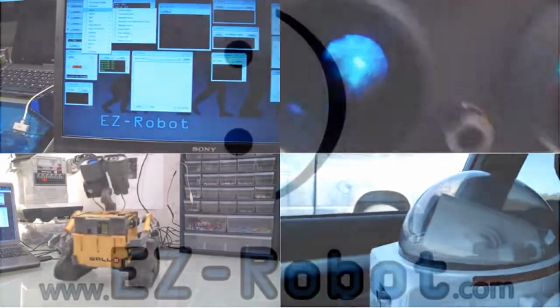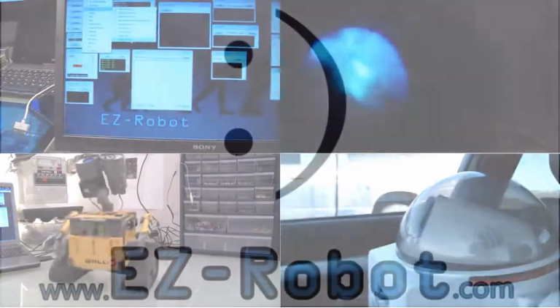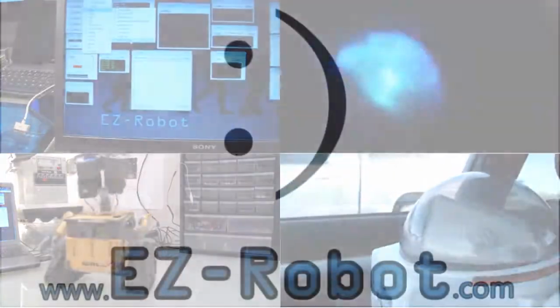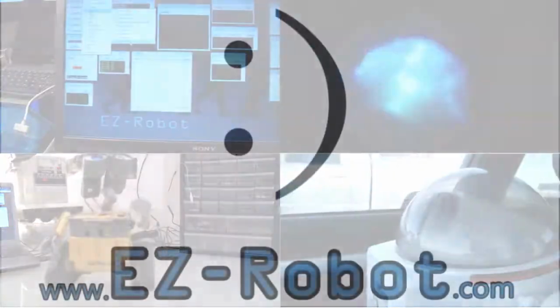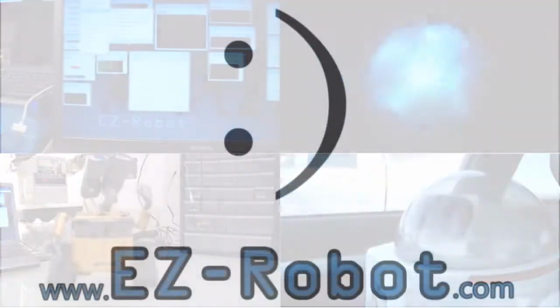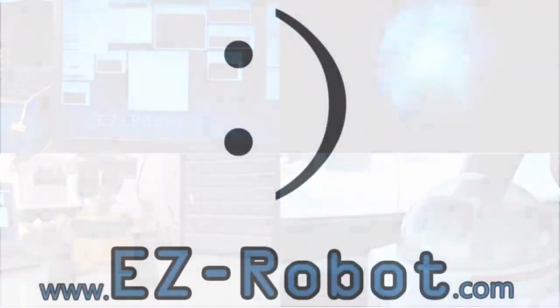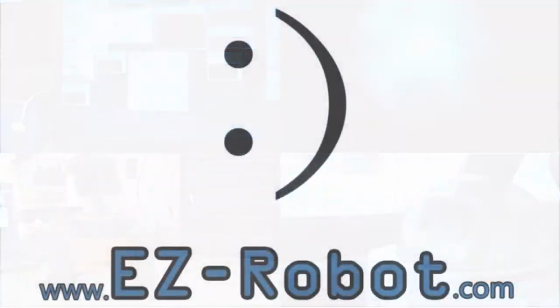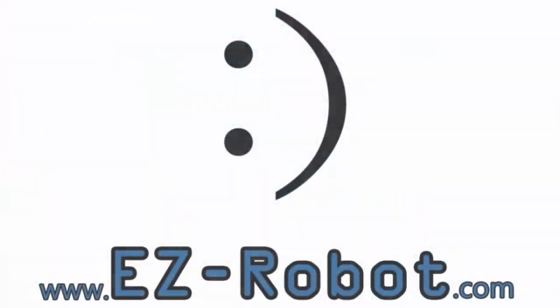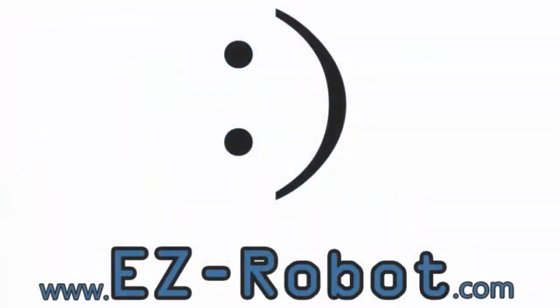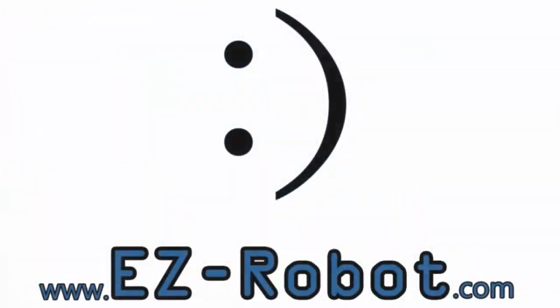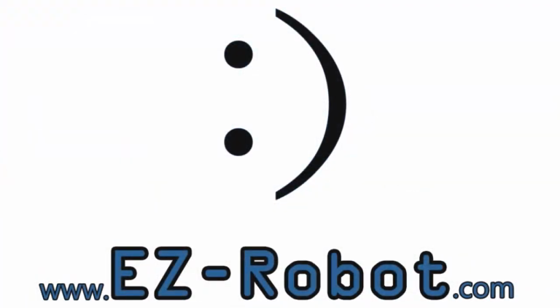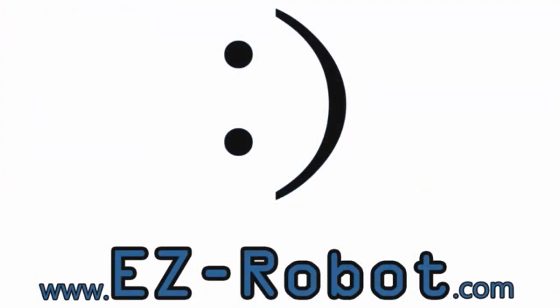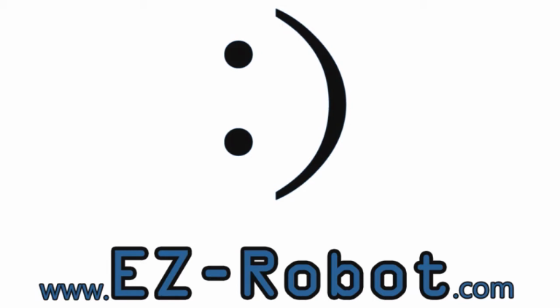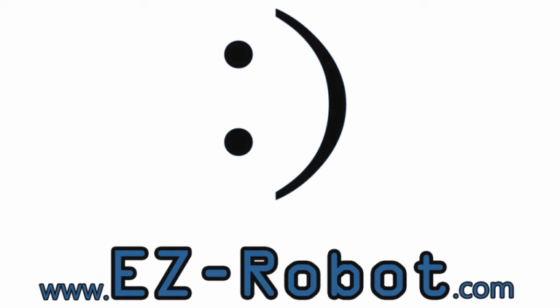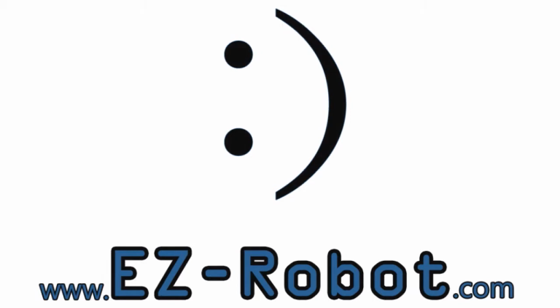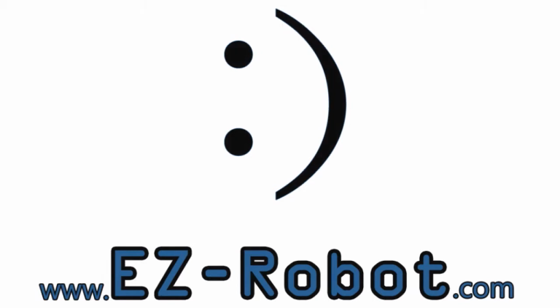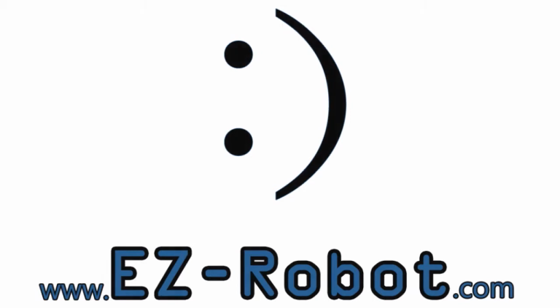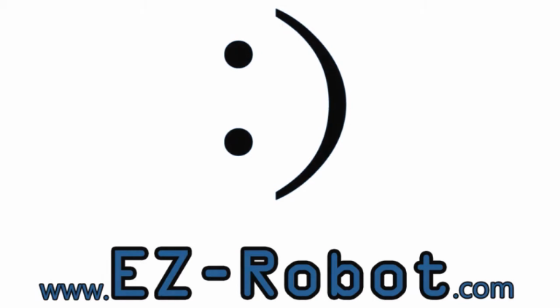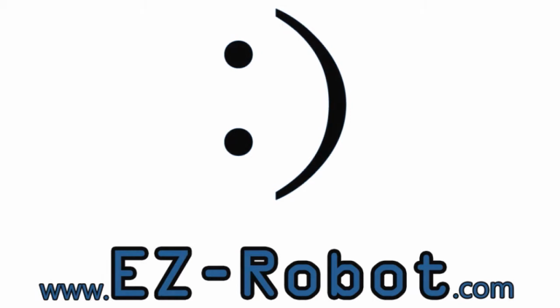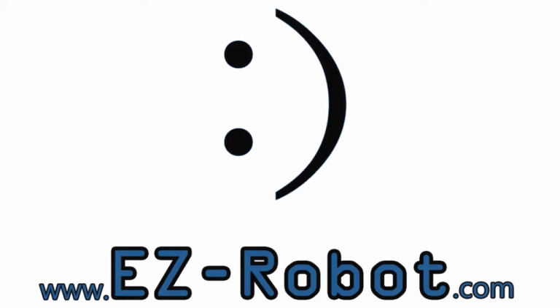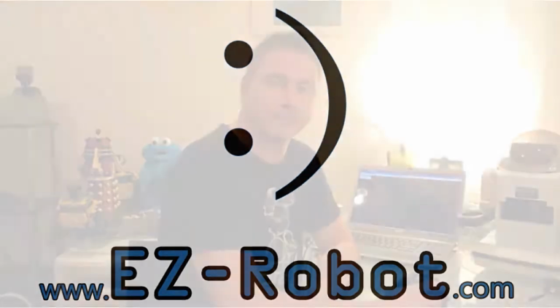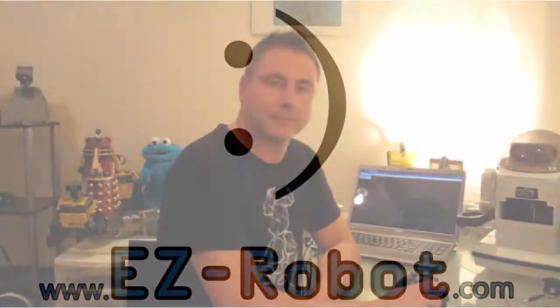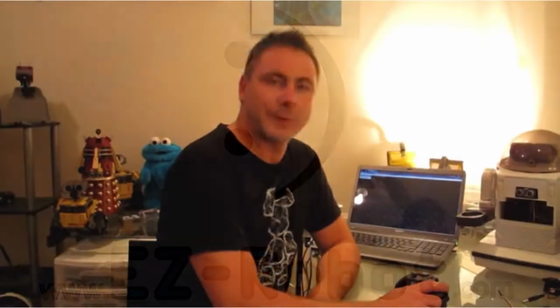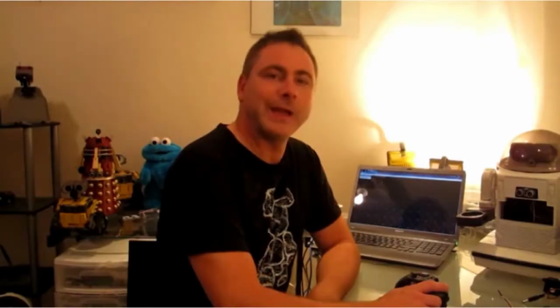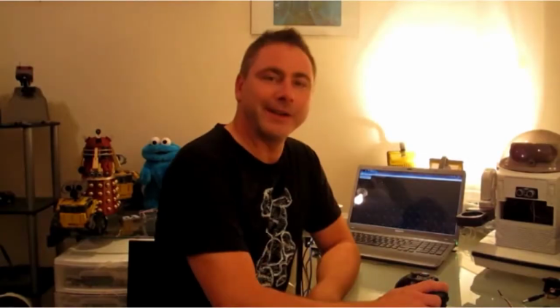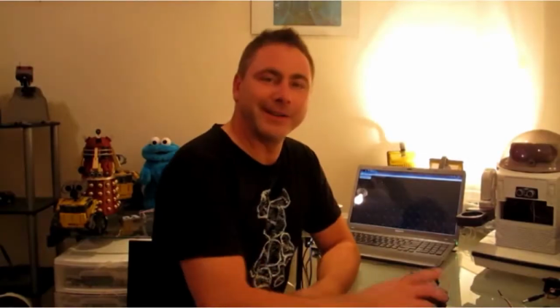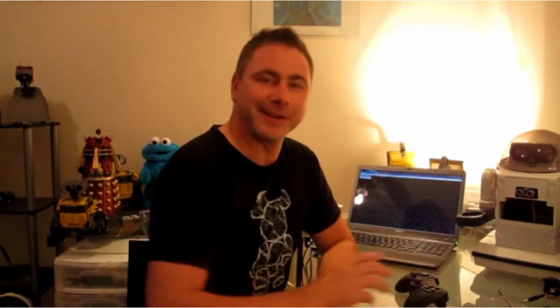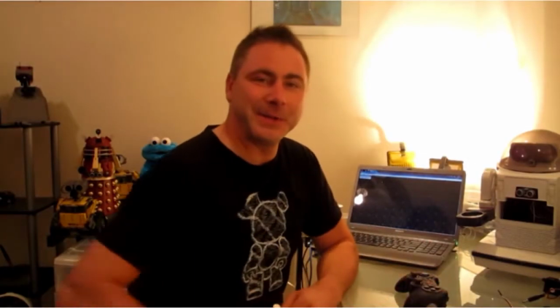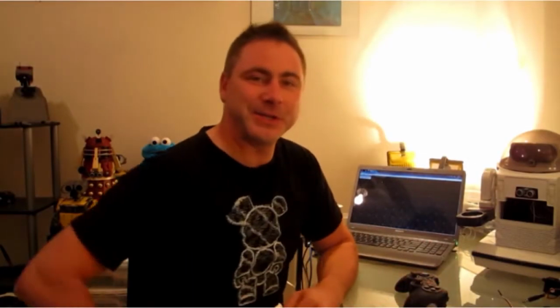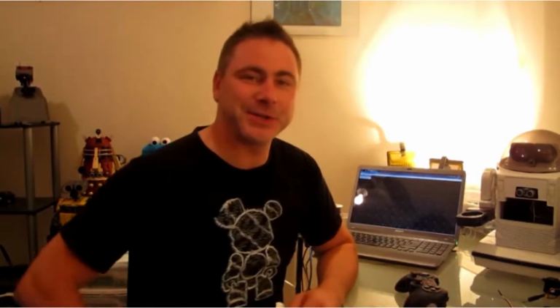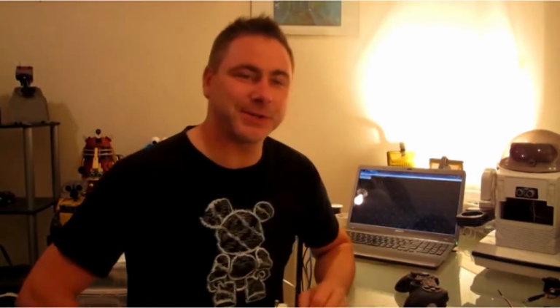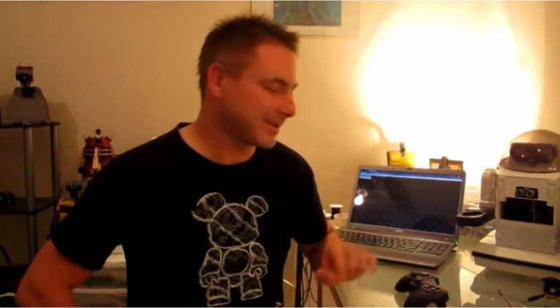EasyRobot.com — personal robotics for everyone. Hey, I'm DJ Scherz.